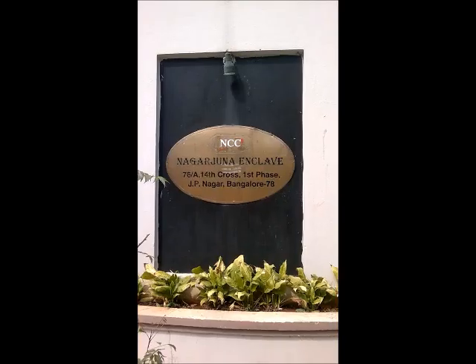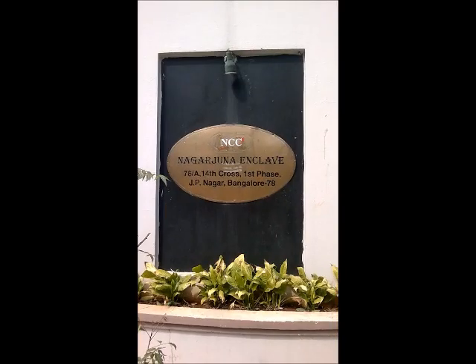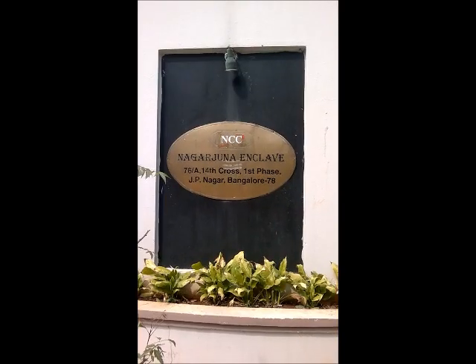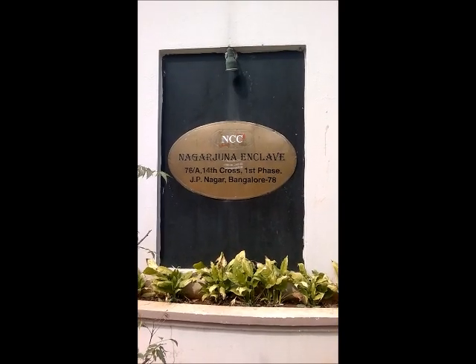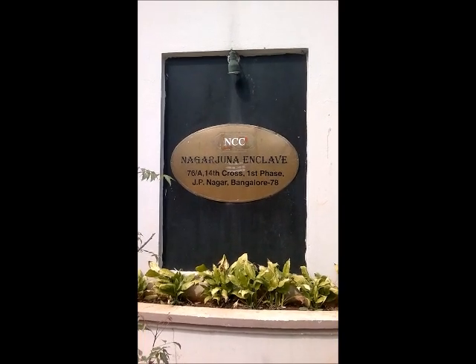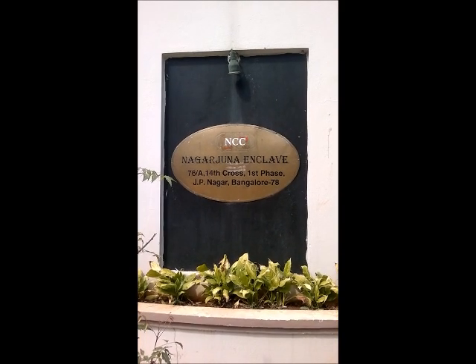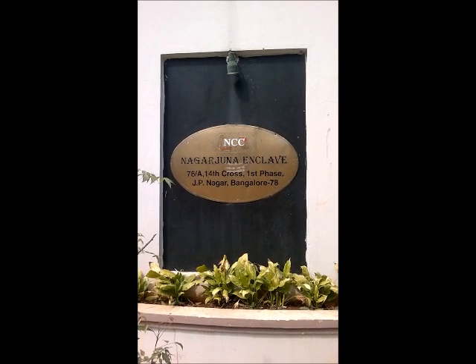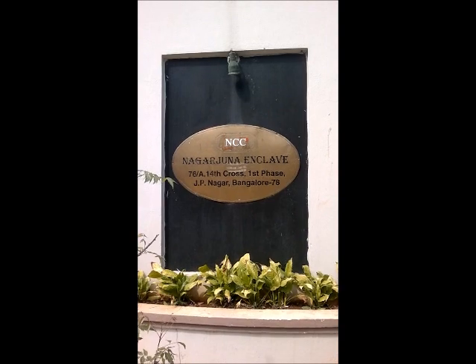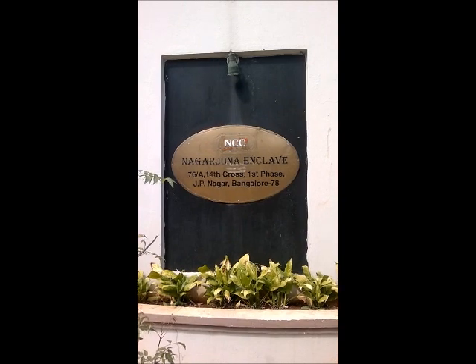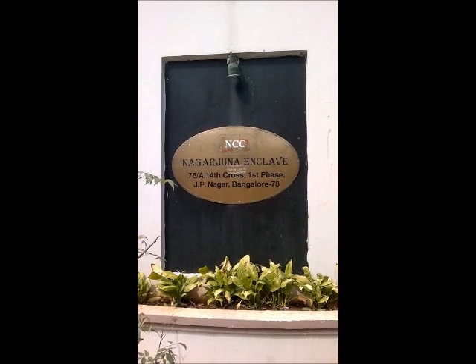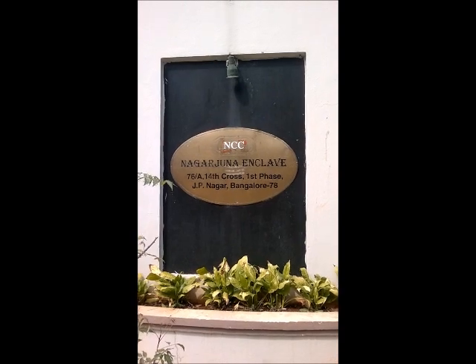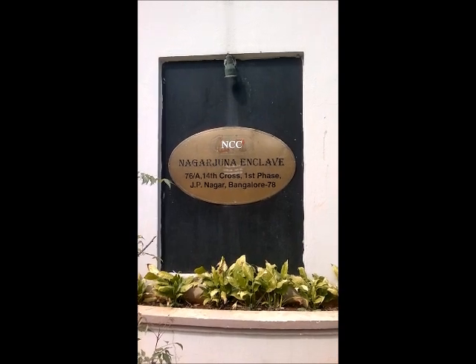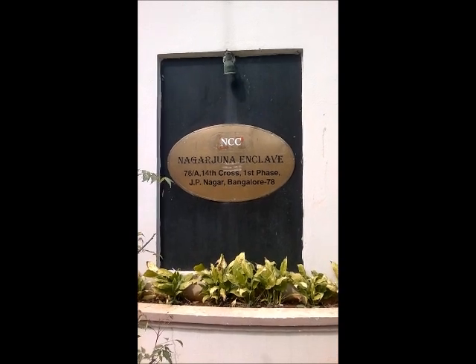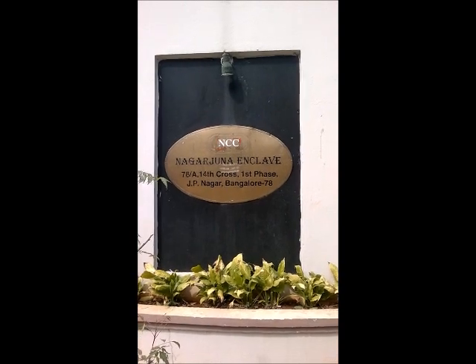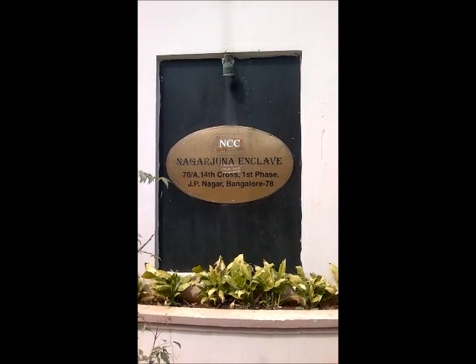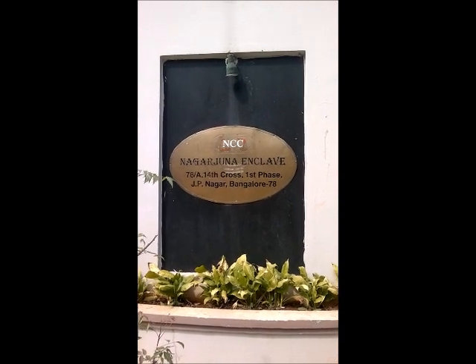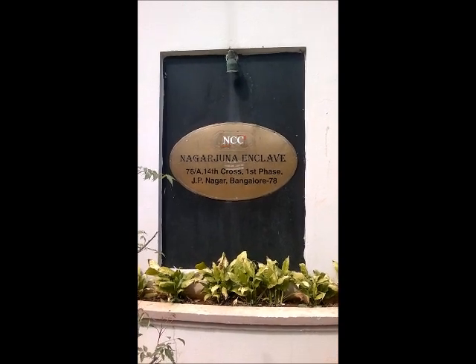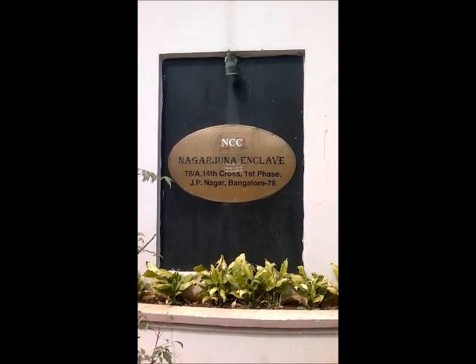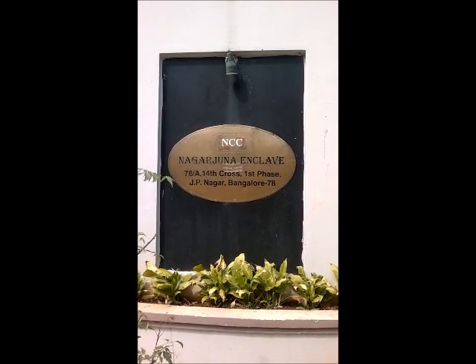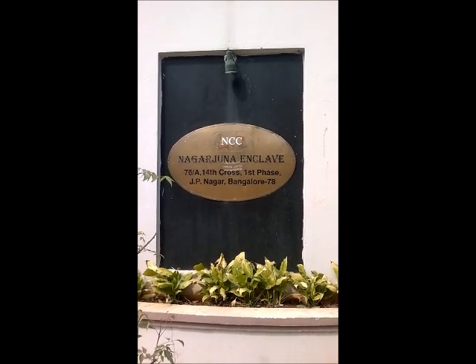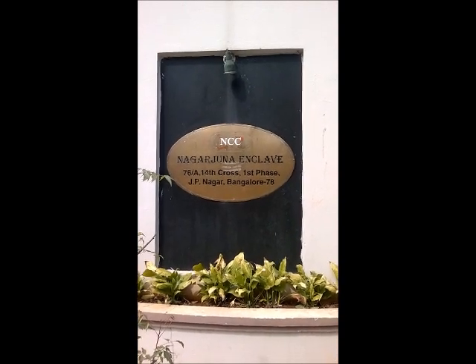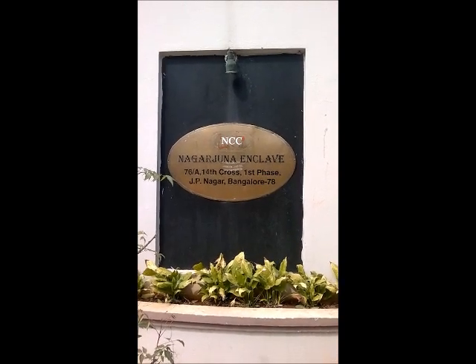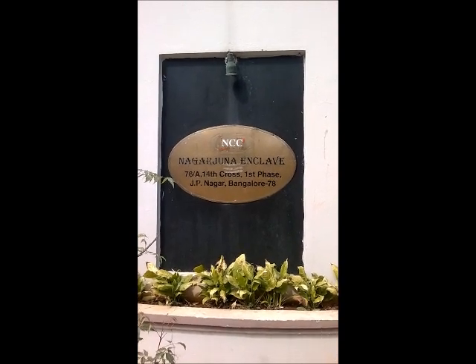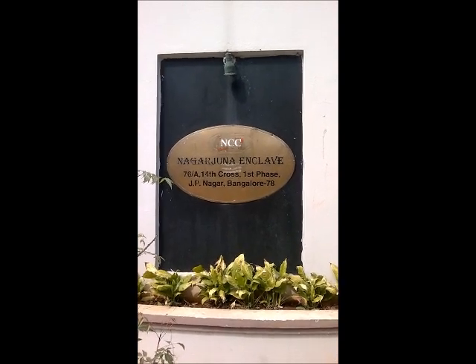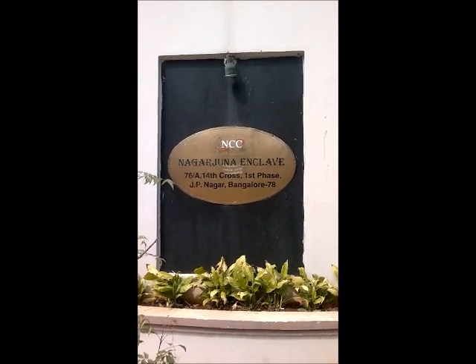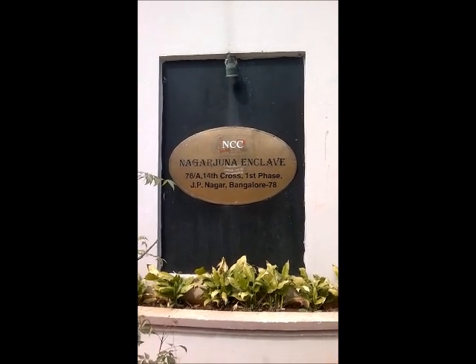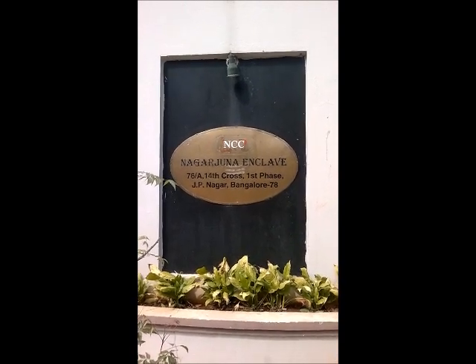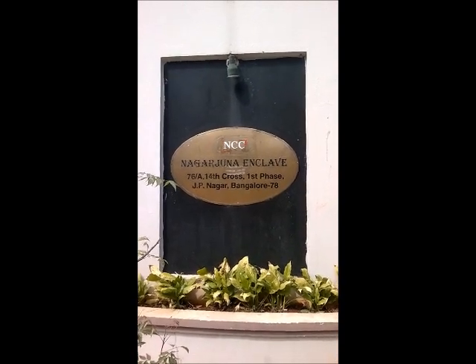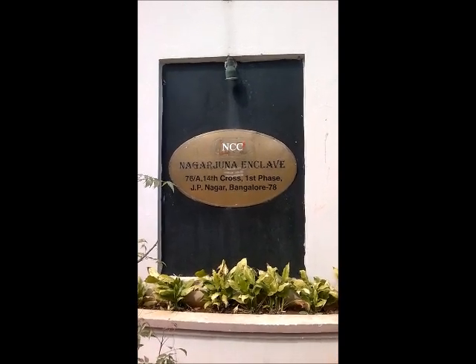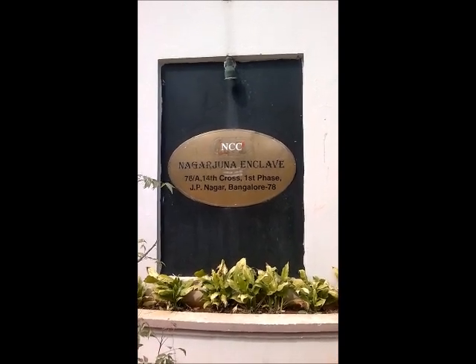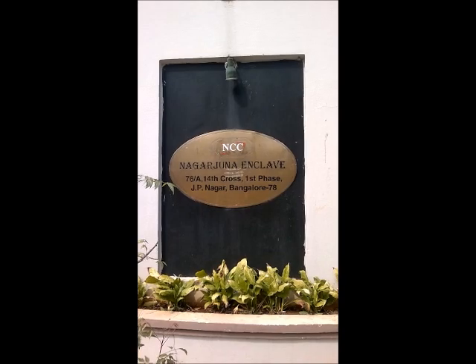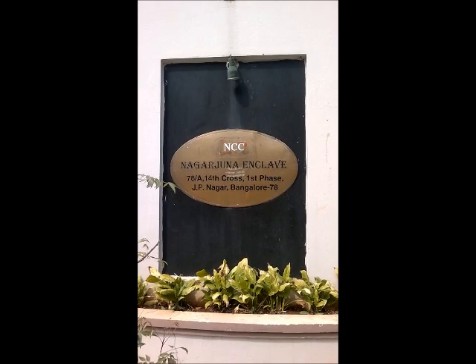Hi, this is Nagarjuna Enclave Apartments in J.P. Nagar 14th Cross. Let's see how rainwater harvesting is adopted in this building.